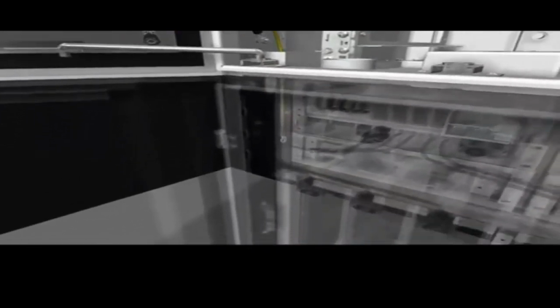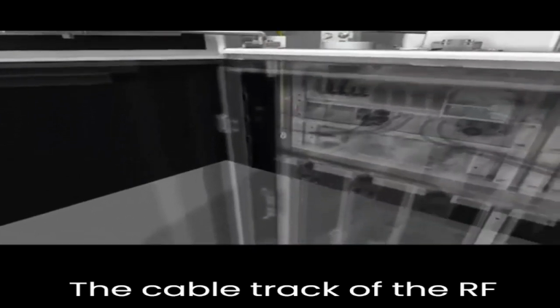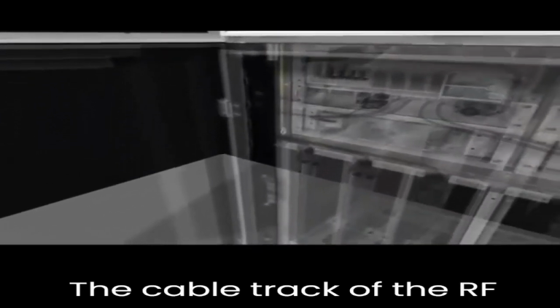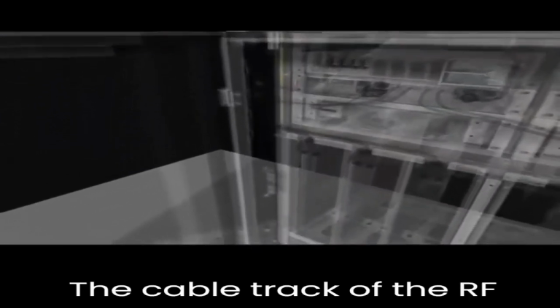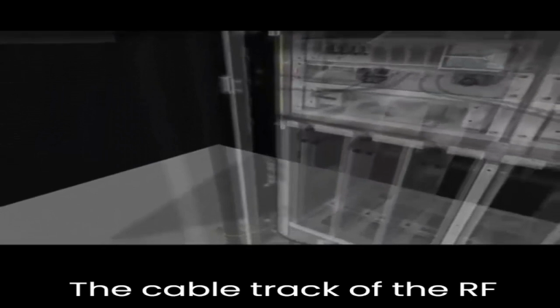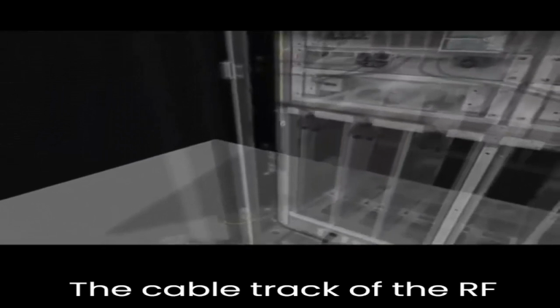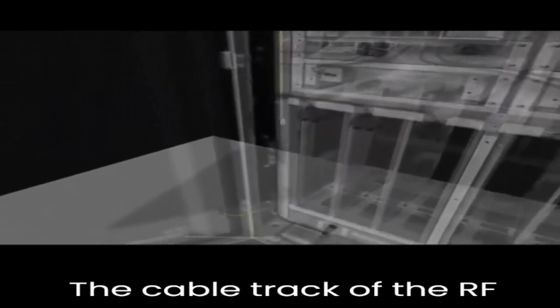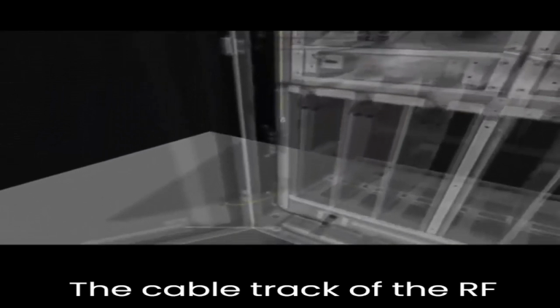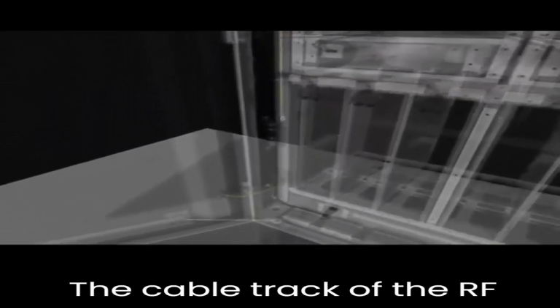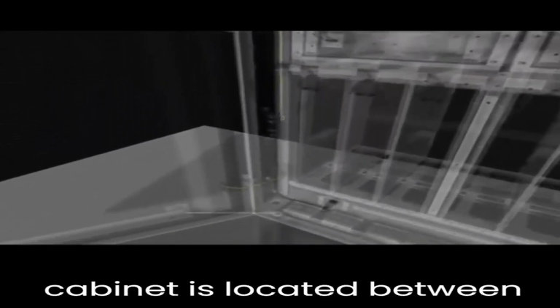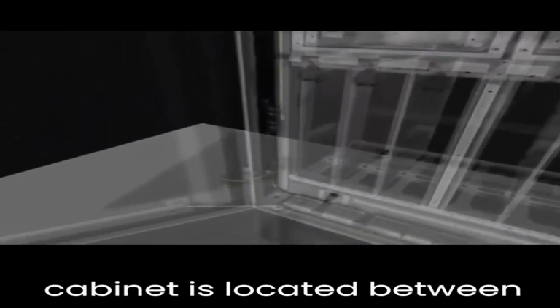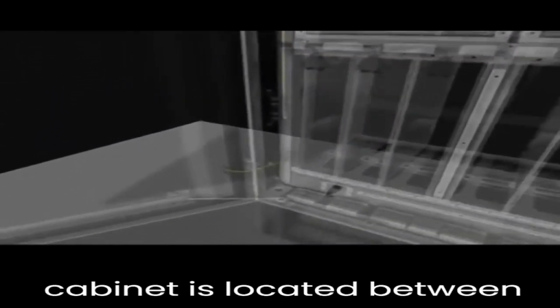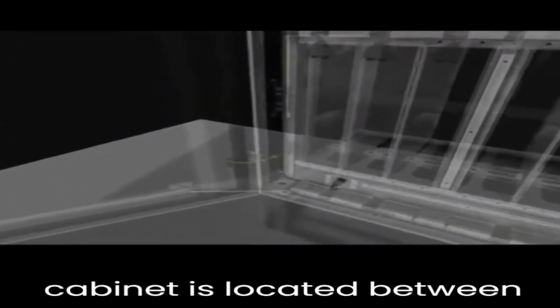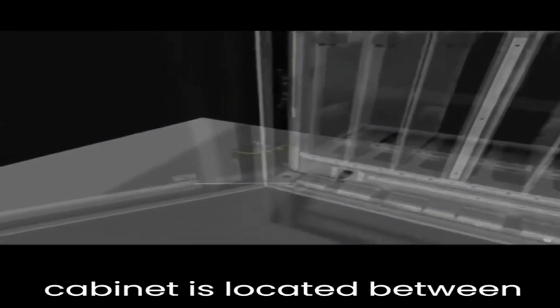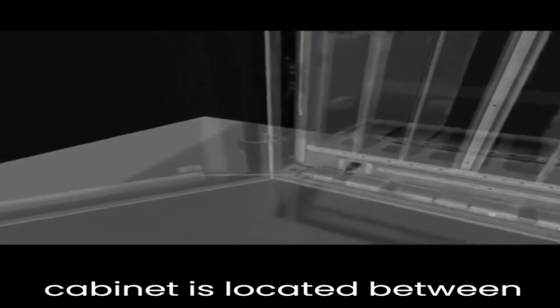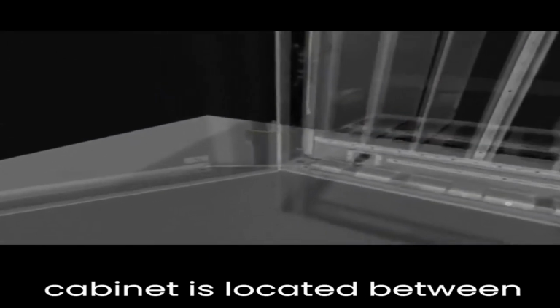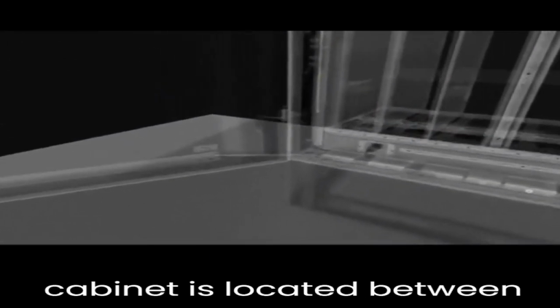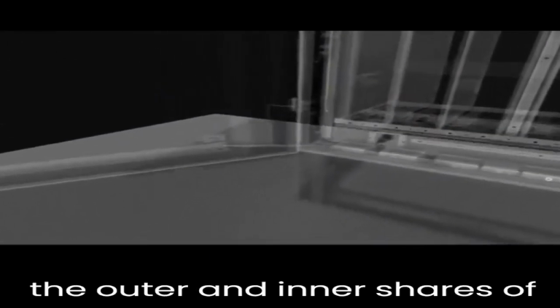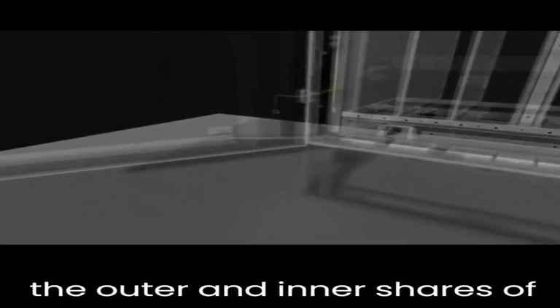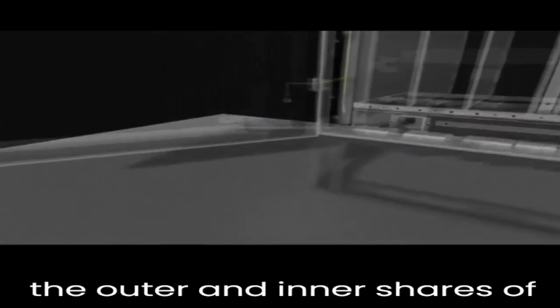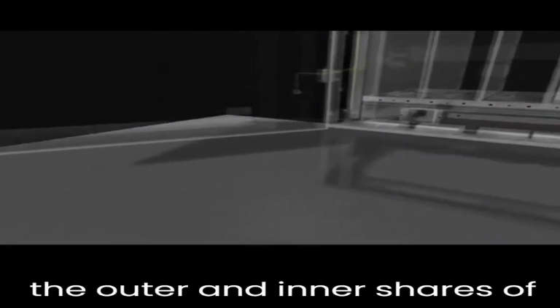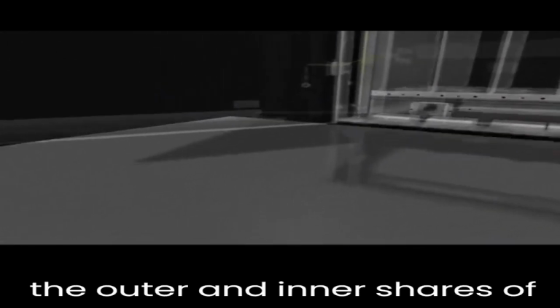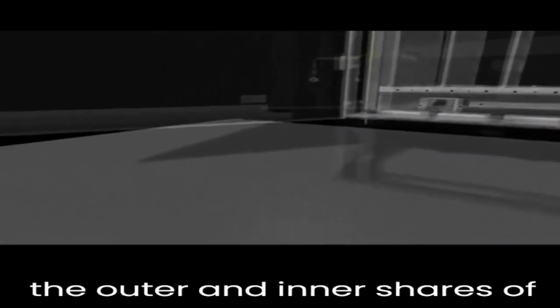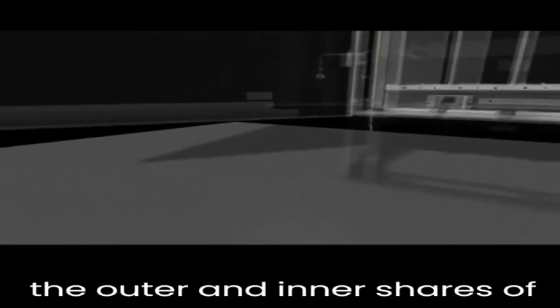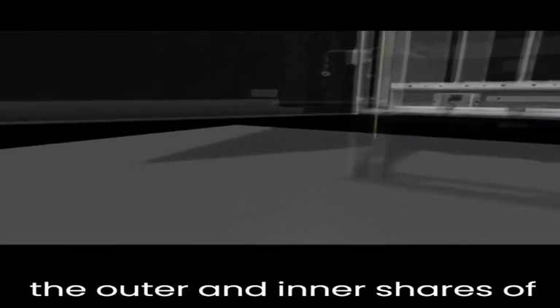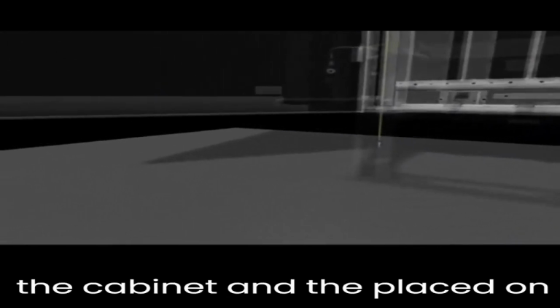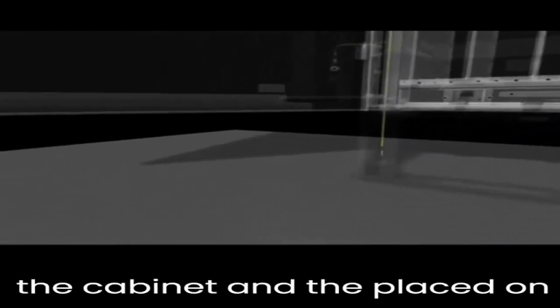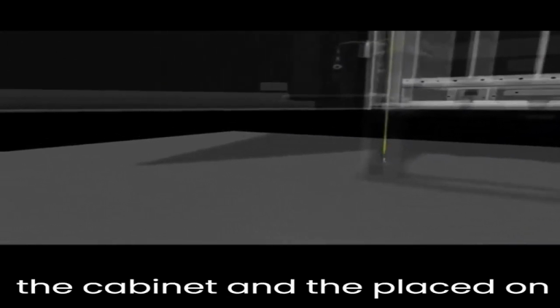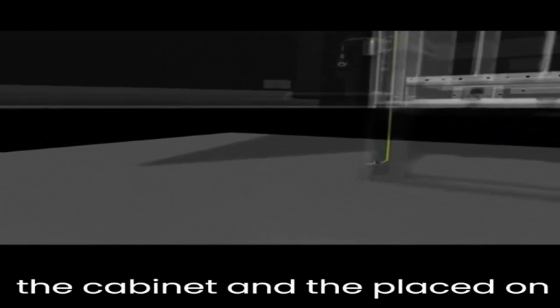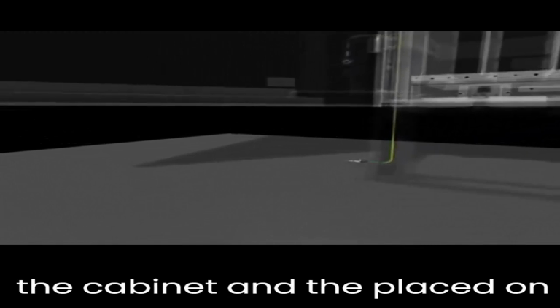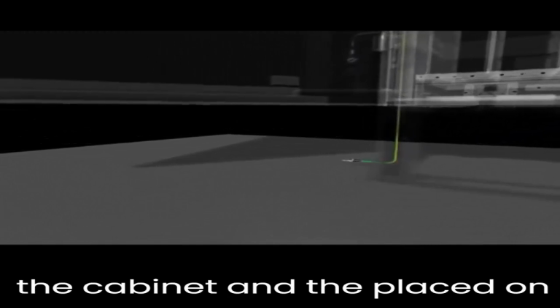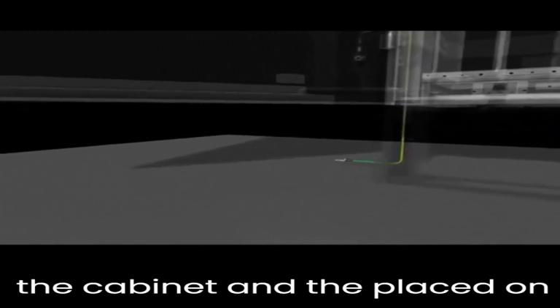The cable trough of the RF cabinet is located between the outer and inner sides of the cabinet, placed on the left and right sides of the cabinet.